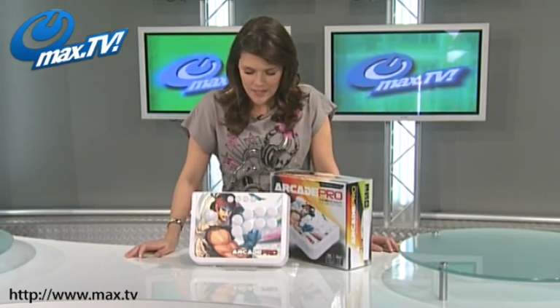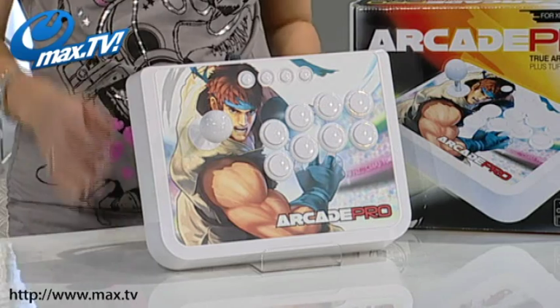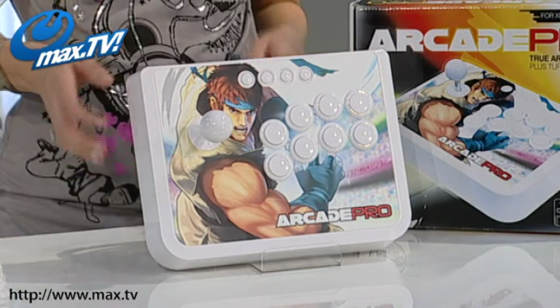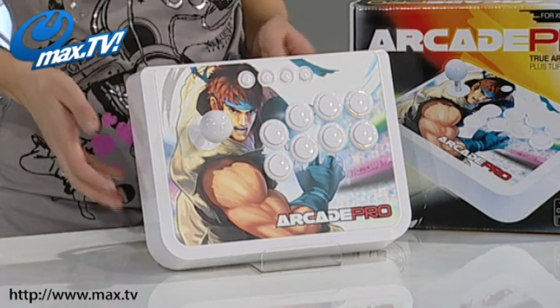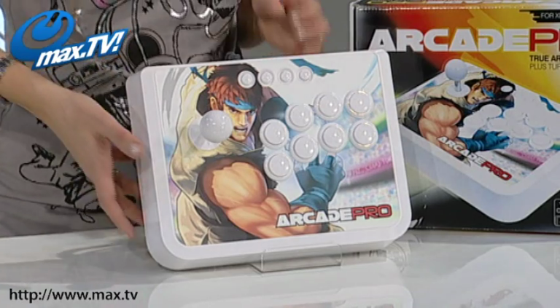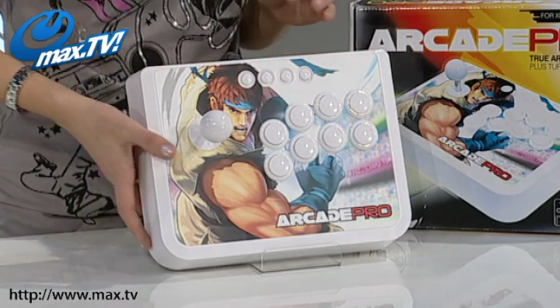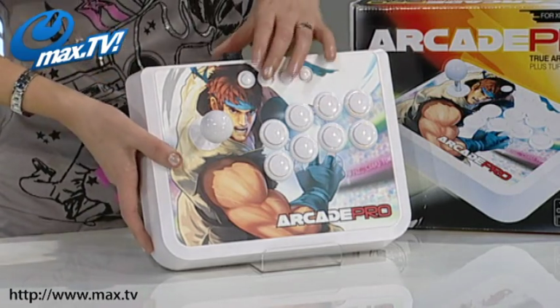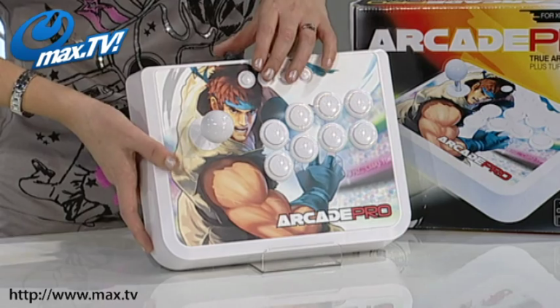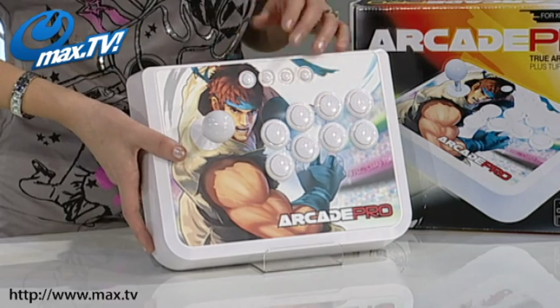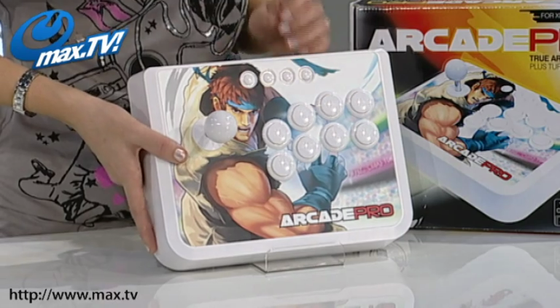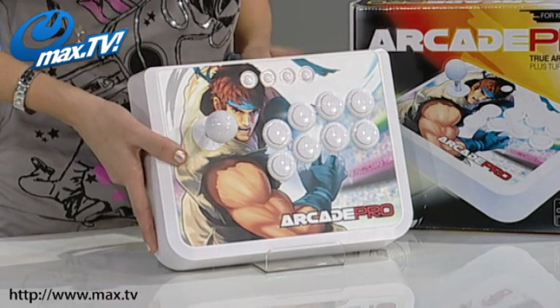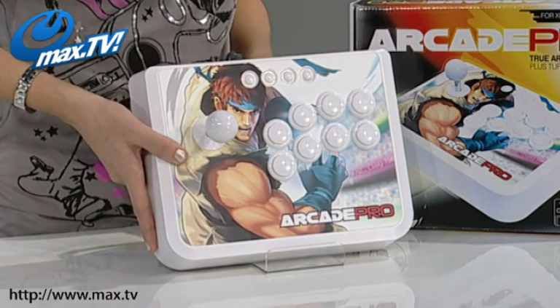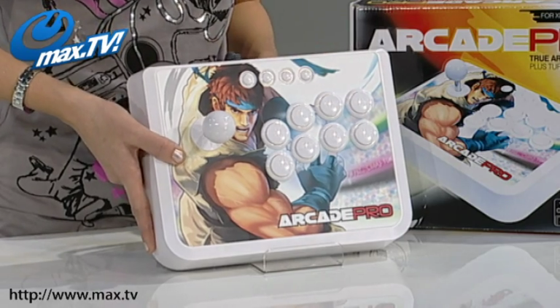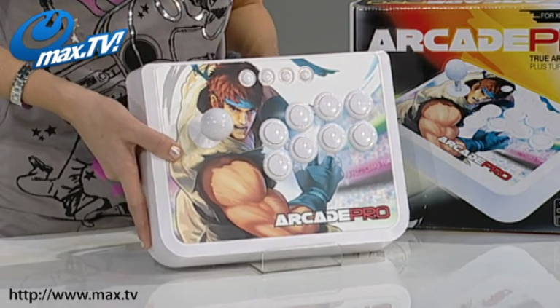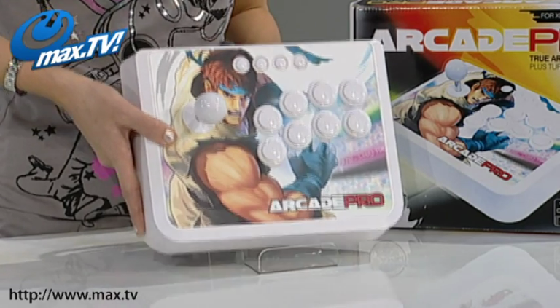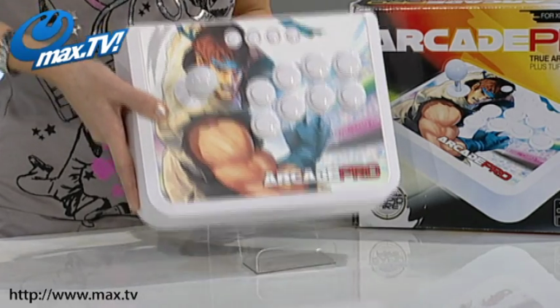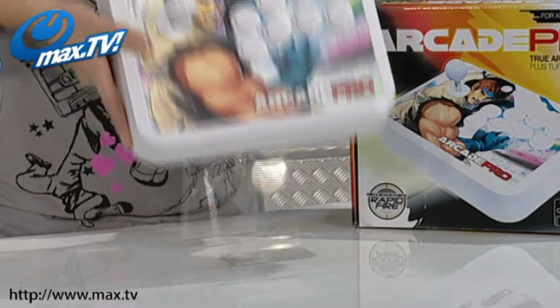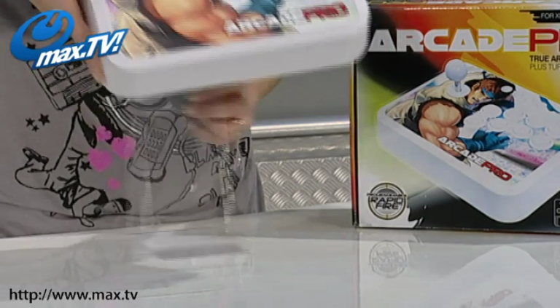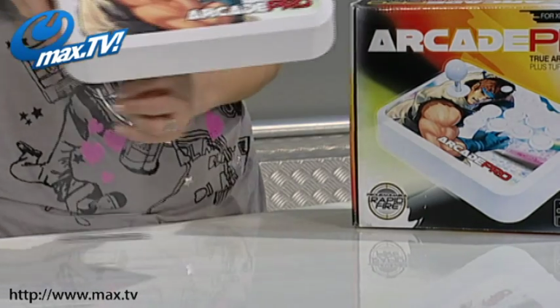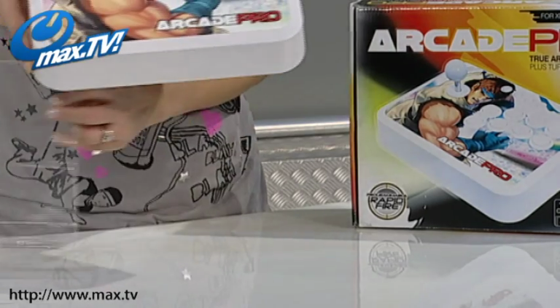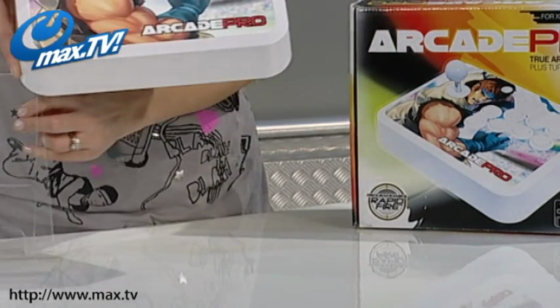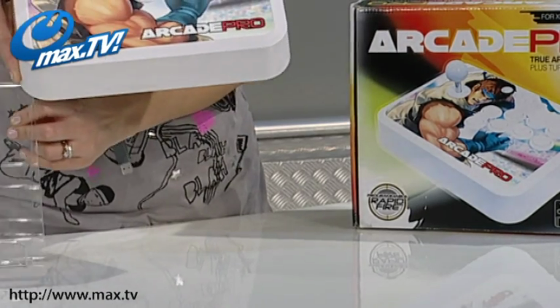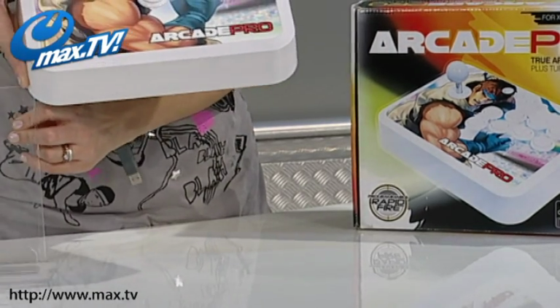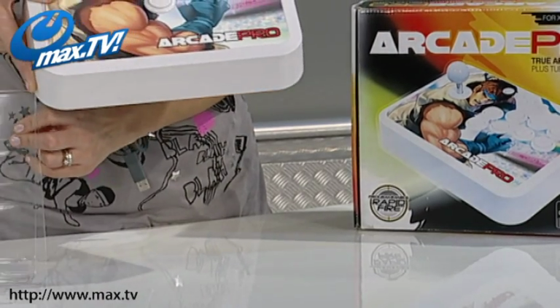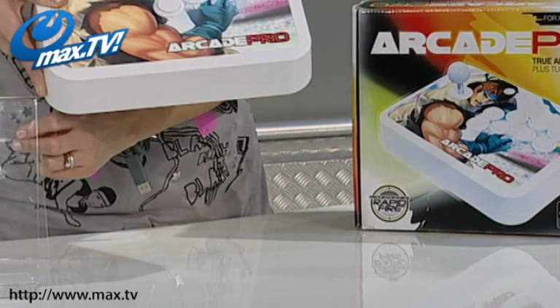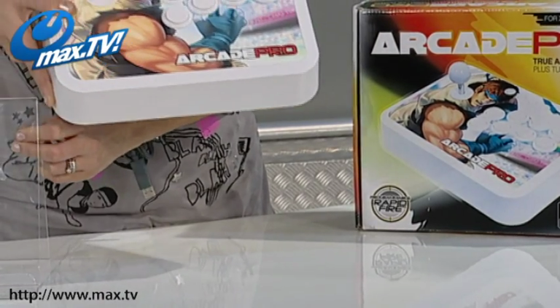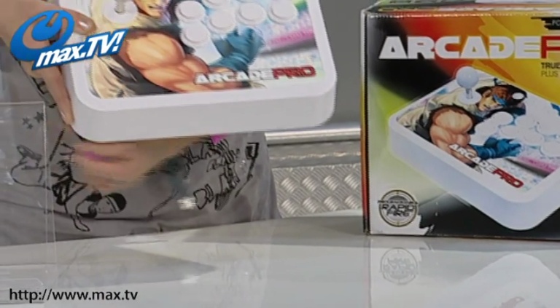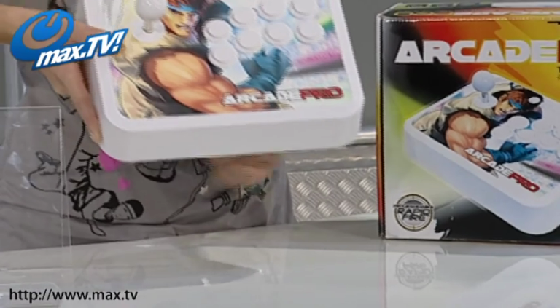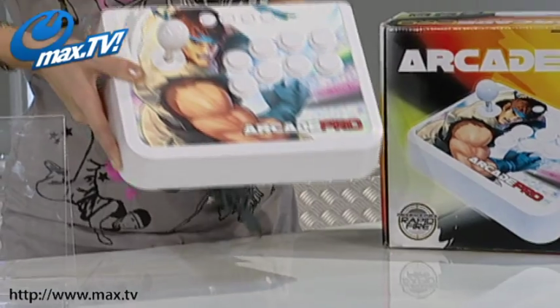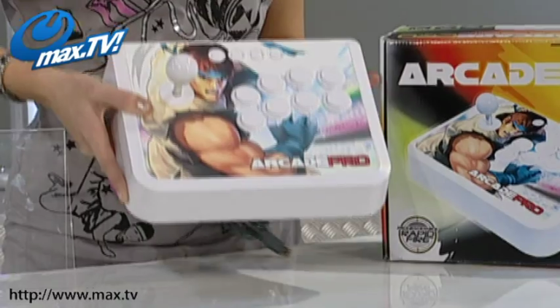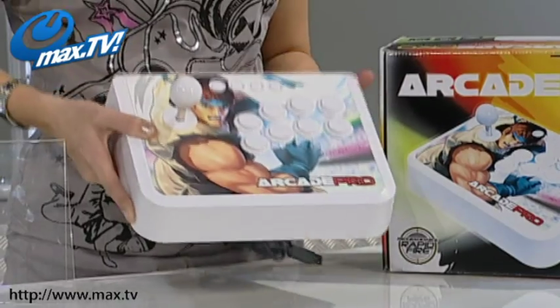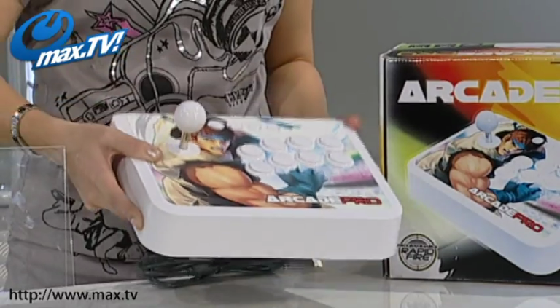The buttons are all laid out in a true arcade layout and you get a button map on the back of the box that will tell you exactly what each one does.